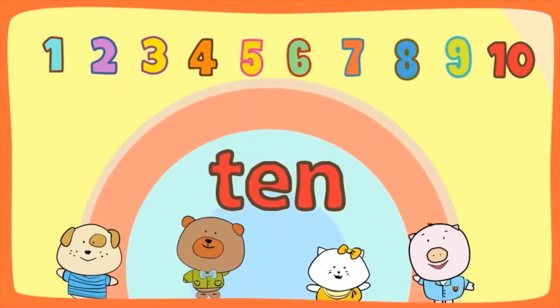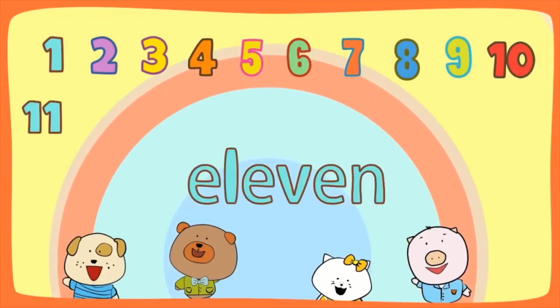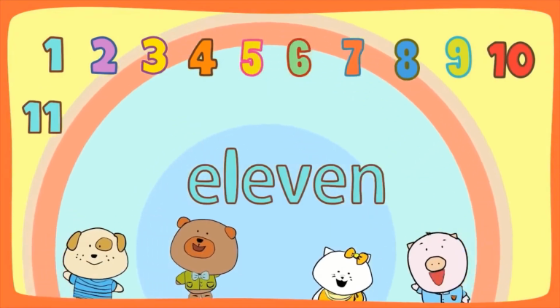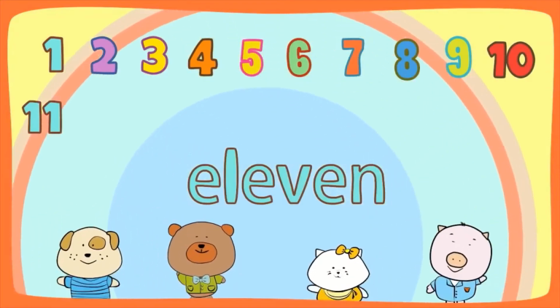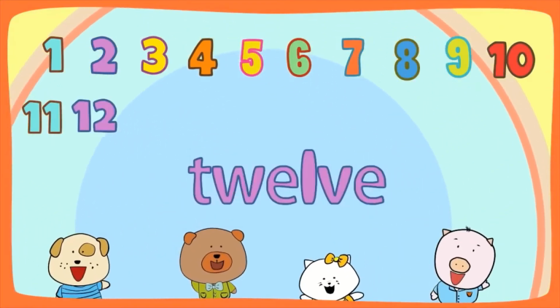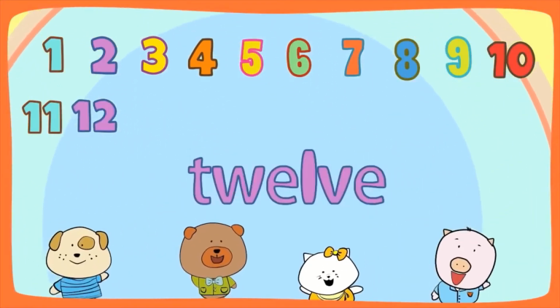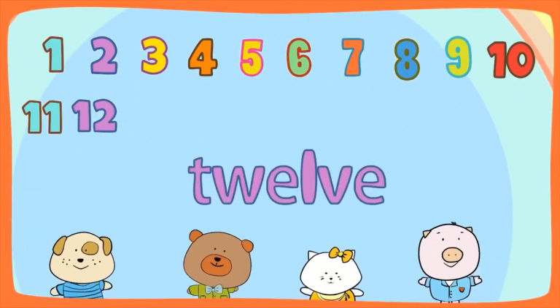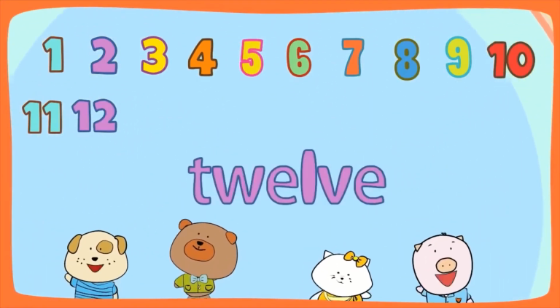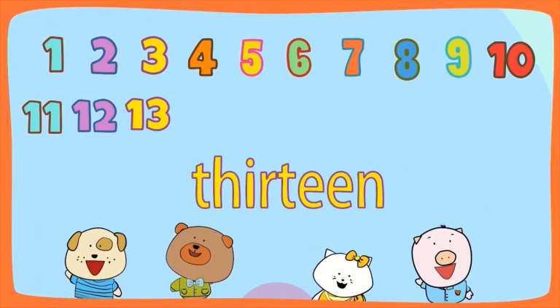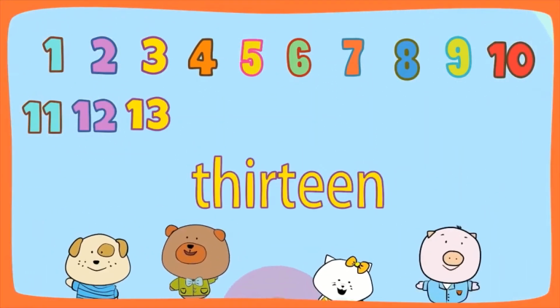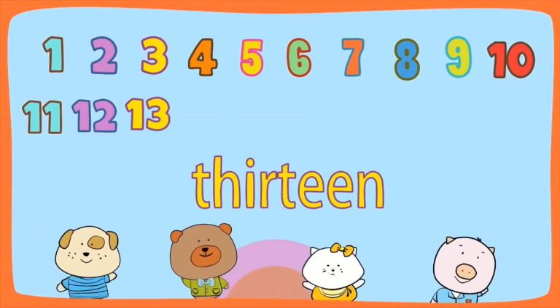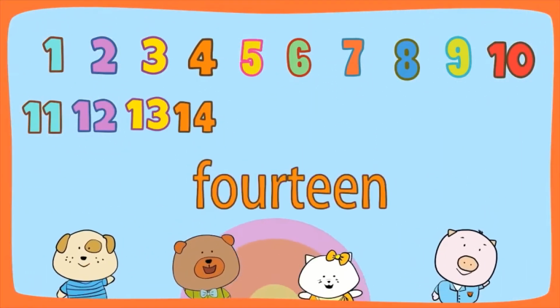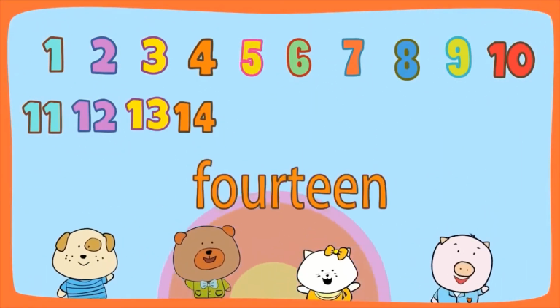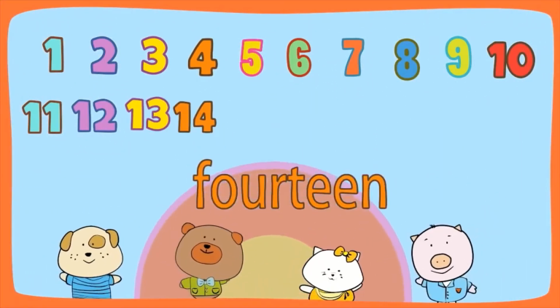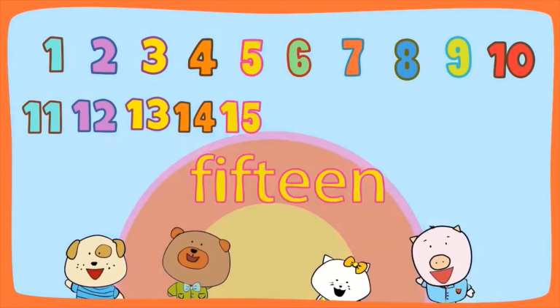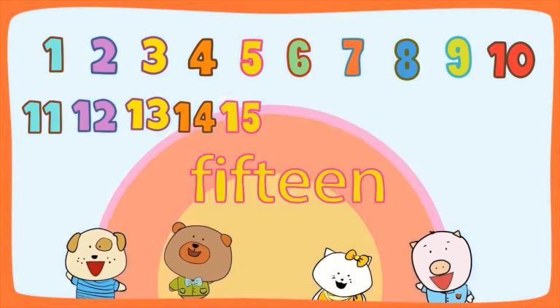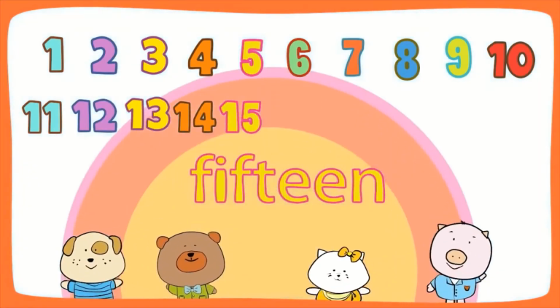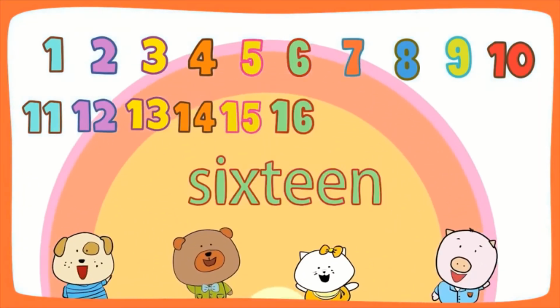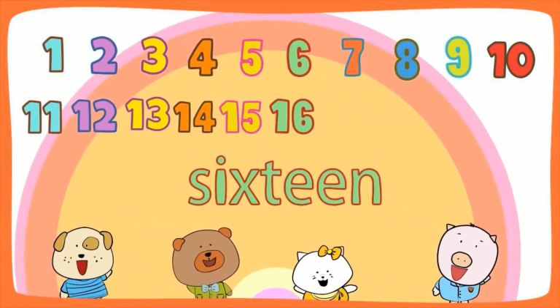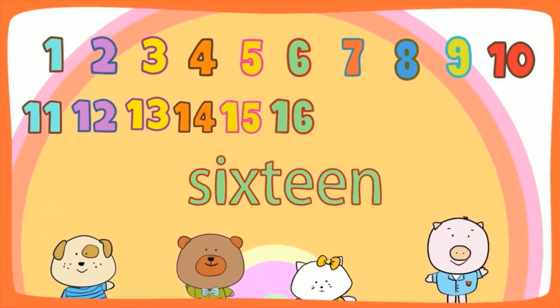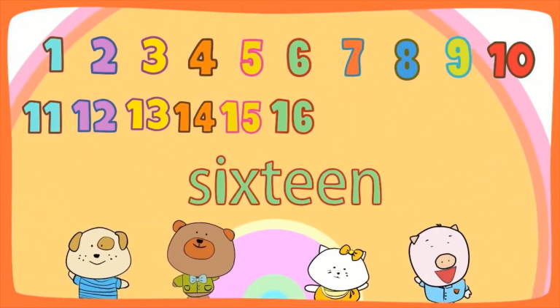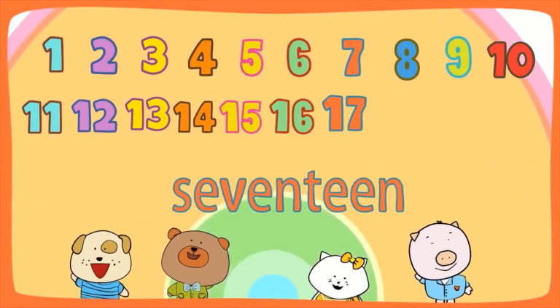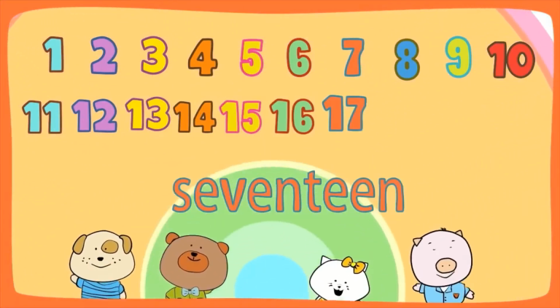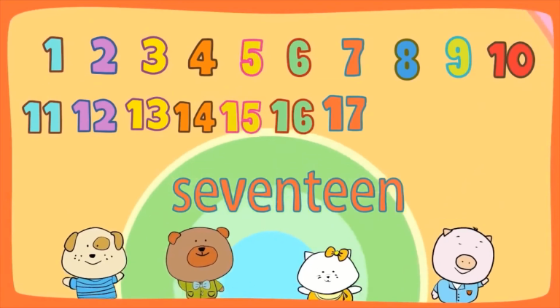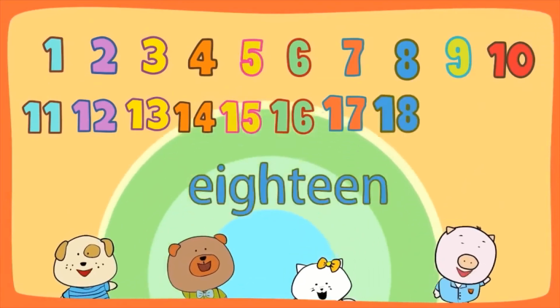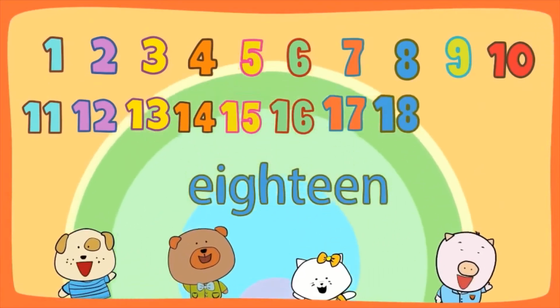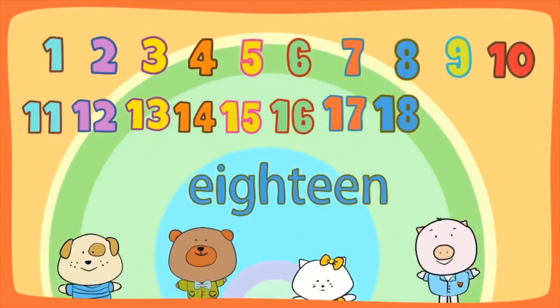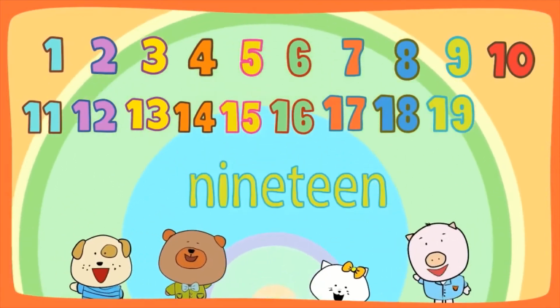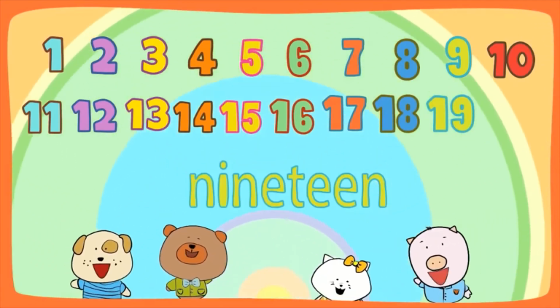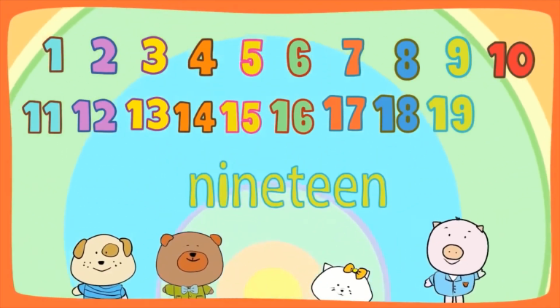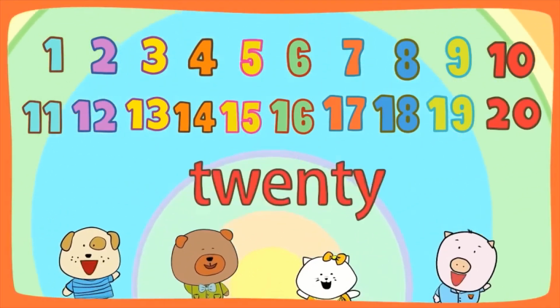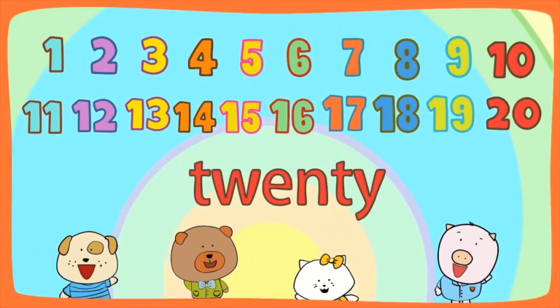10, 11, 12, 13, 14, 15, 16, 17, 18, 19, 20.